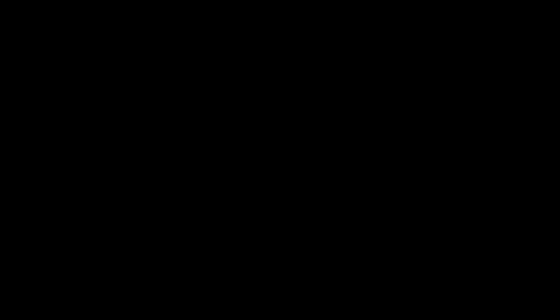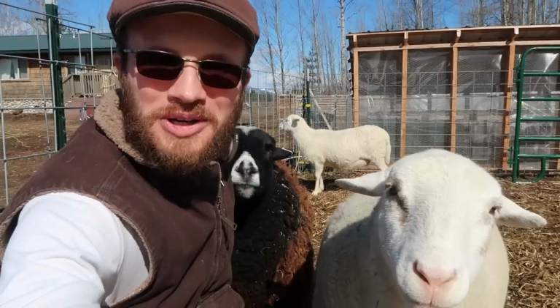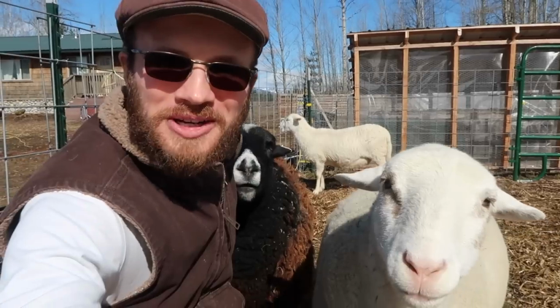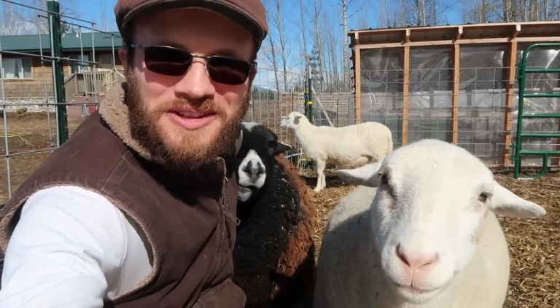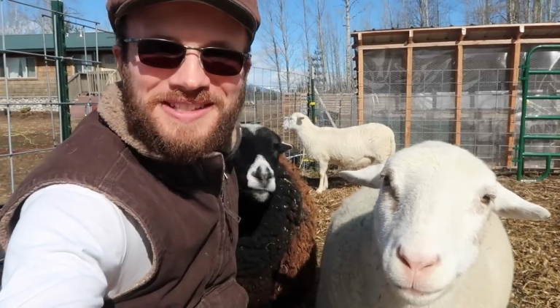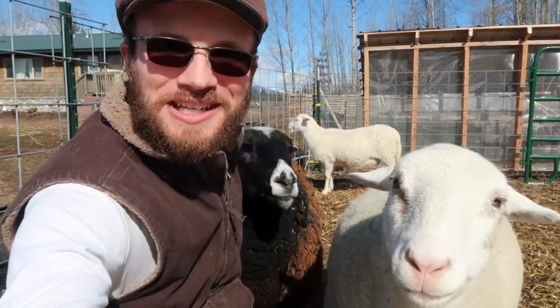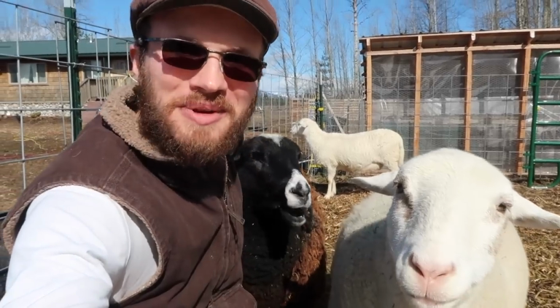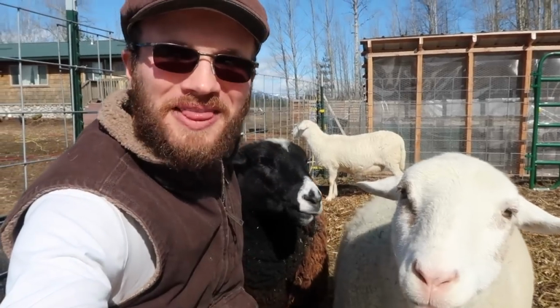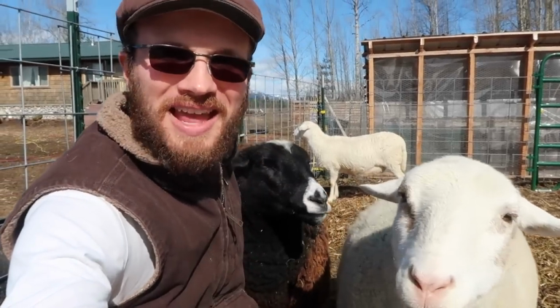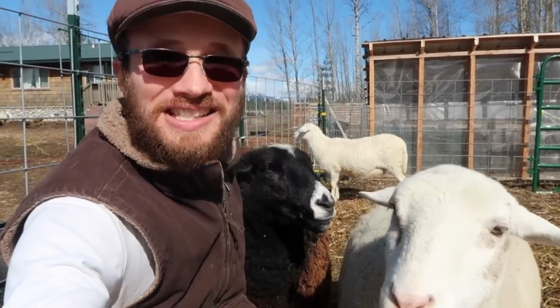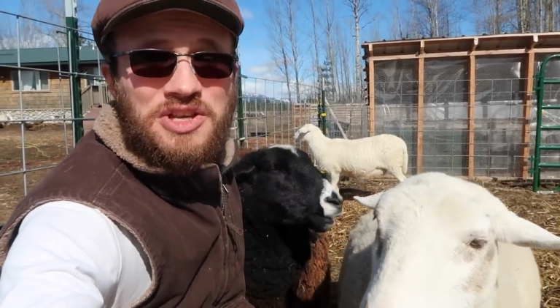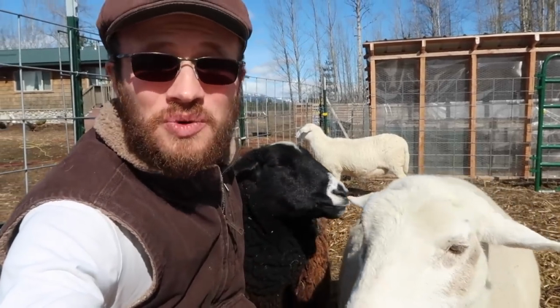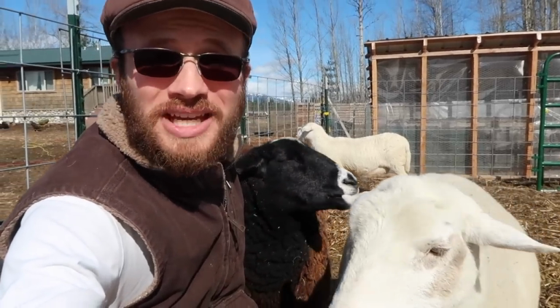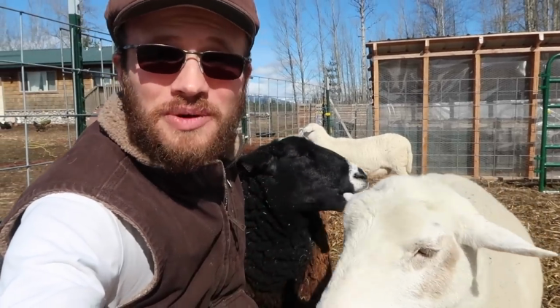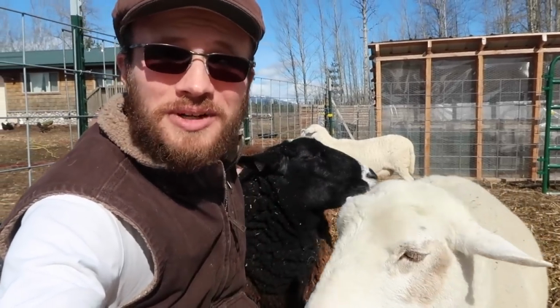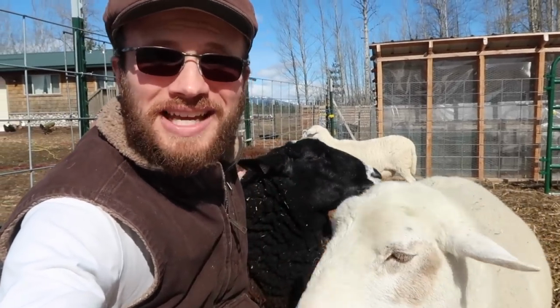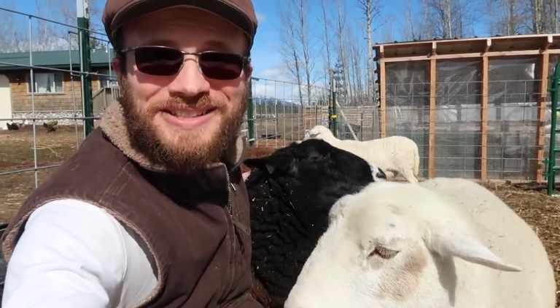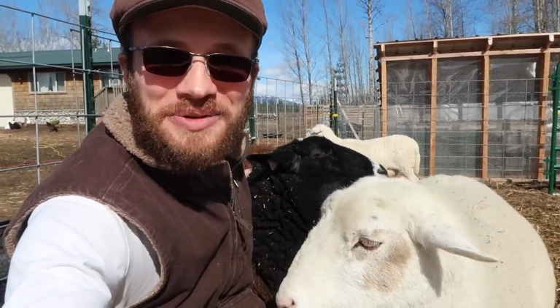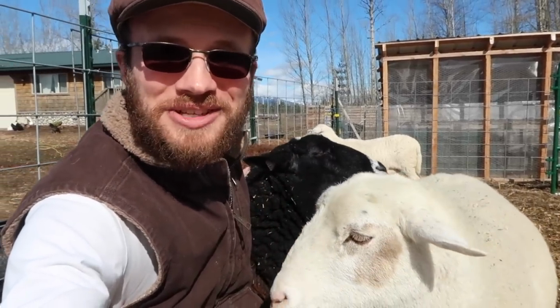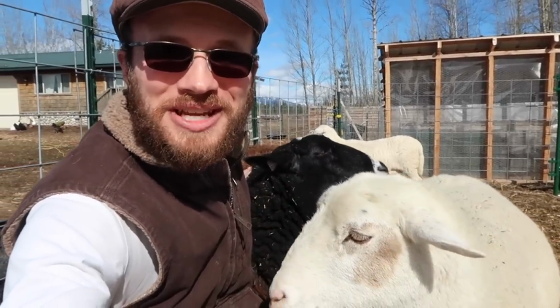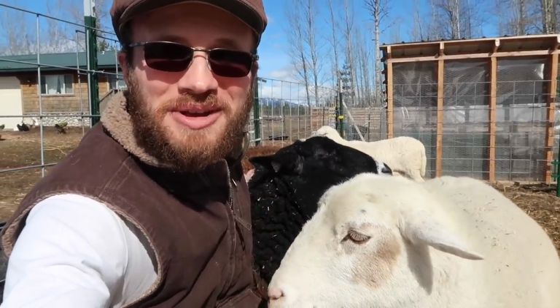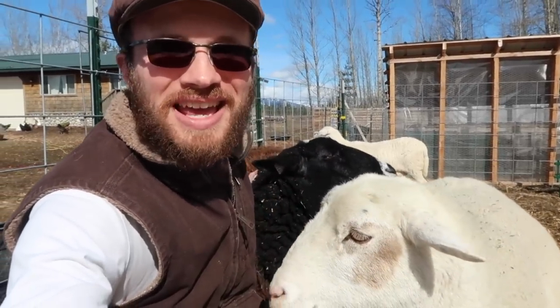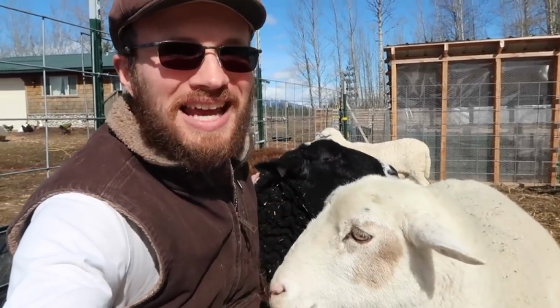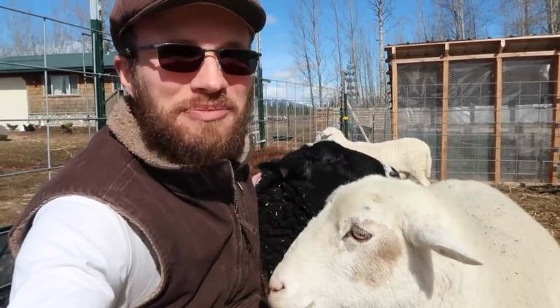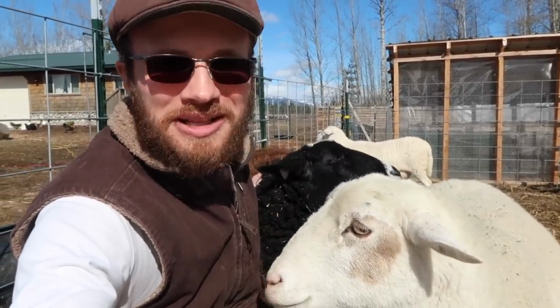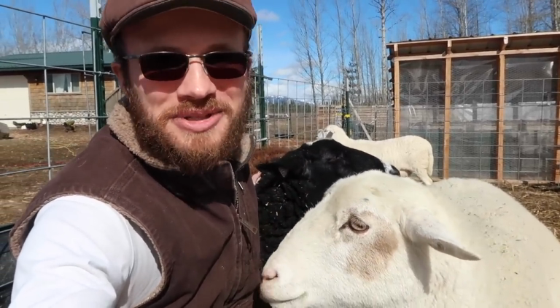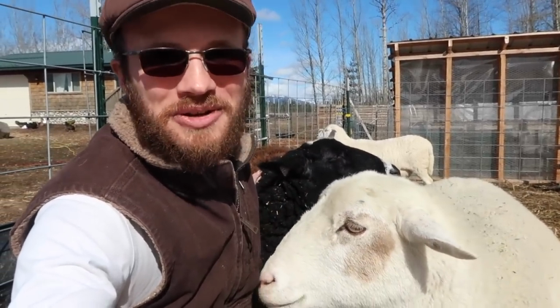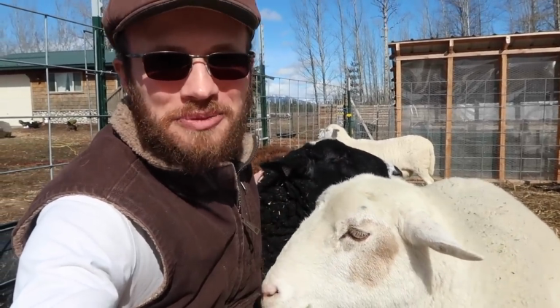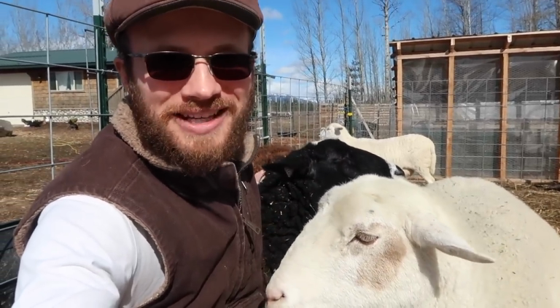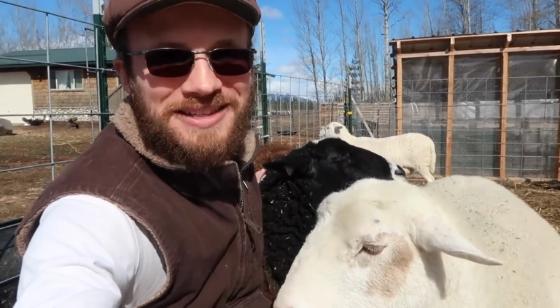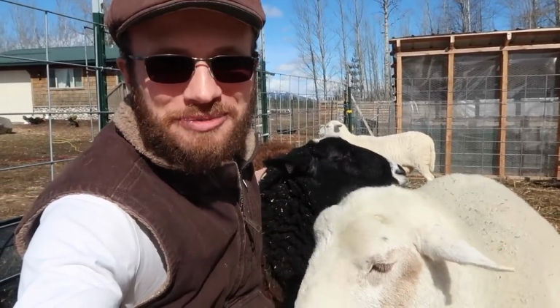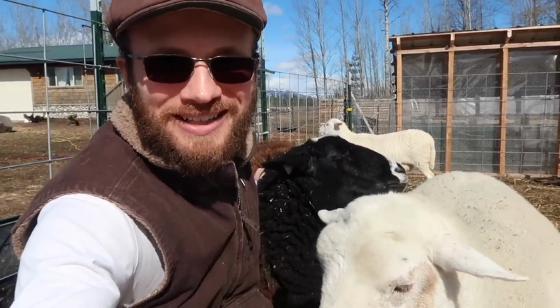We're going over the six main things that you'll need in order to get started with sheep and bring them to your homestead this spring.